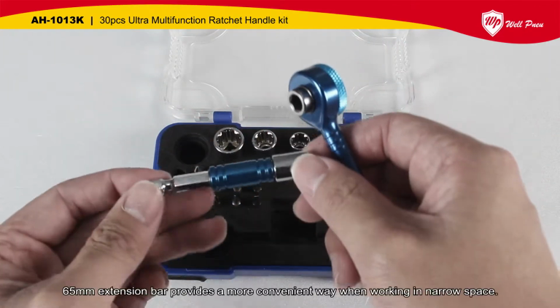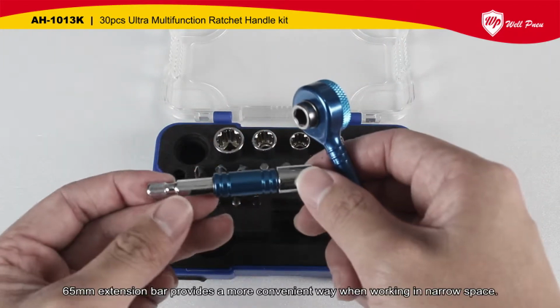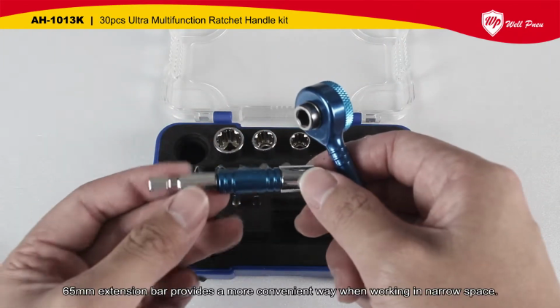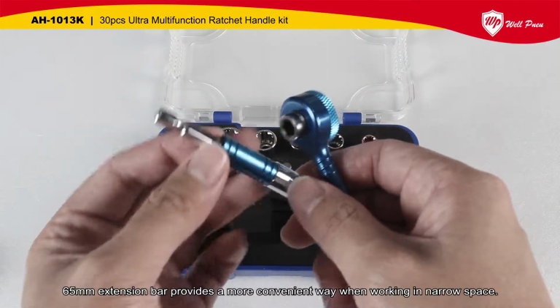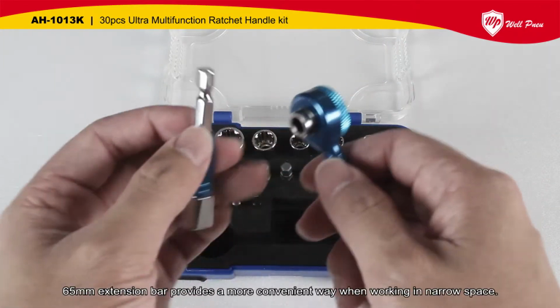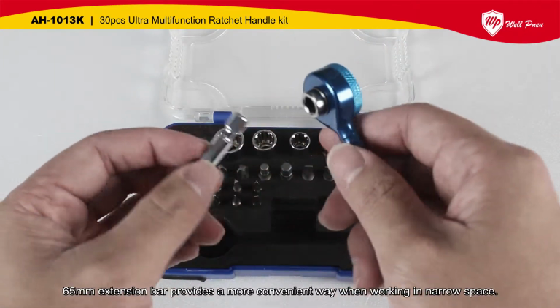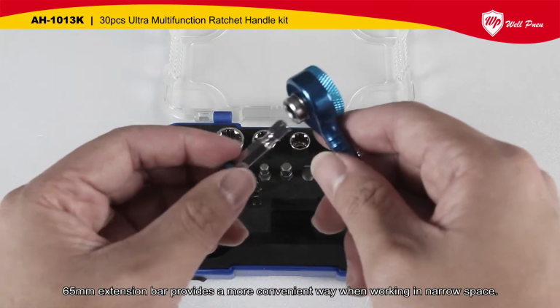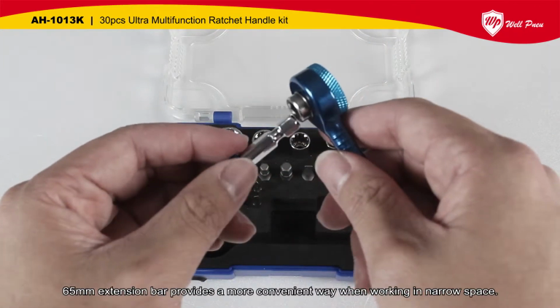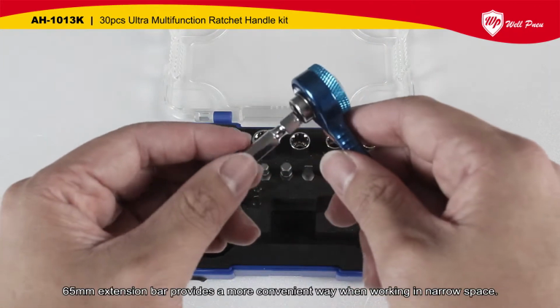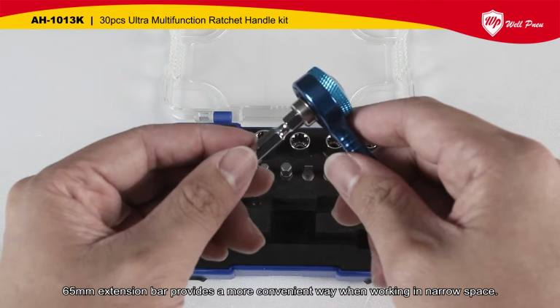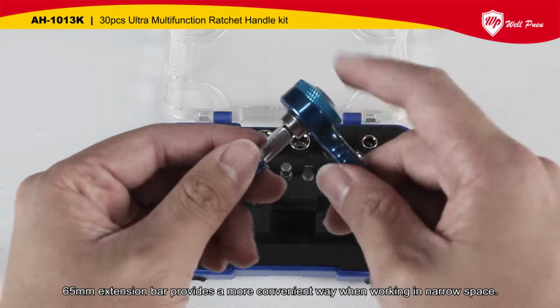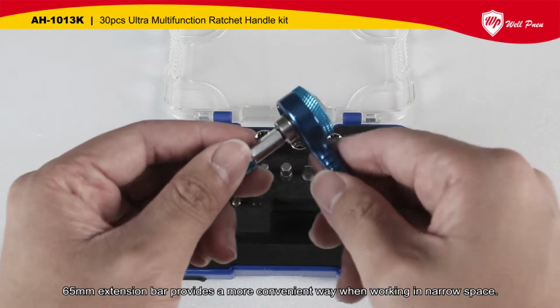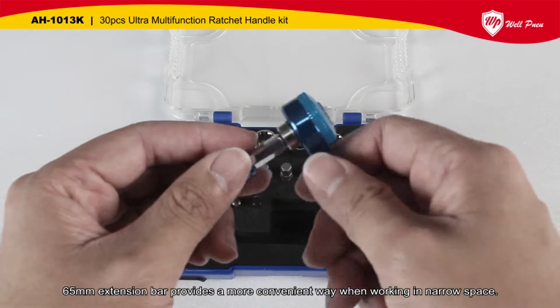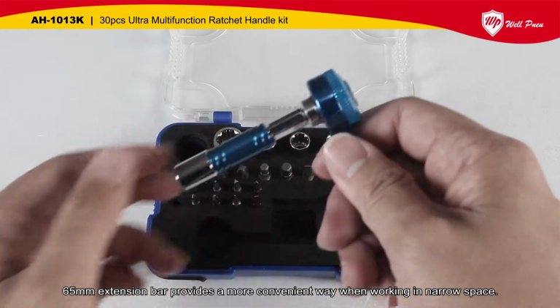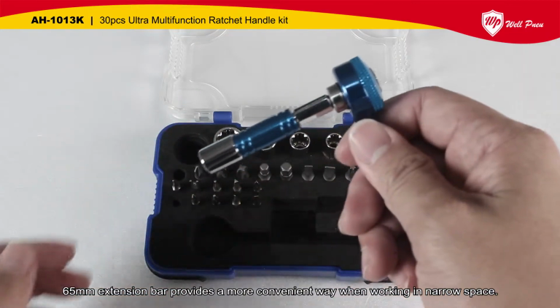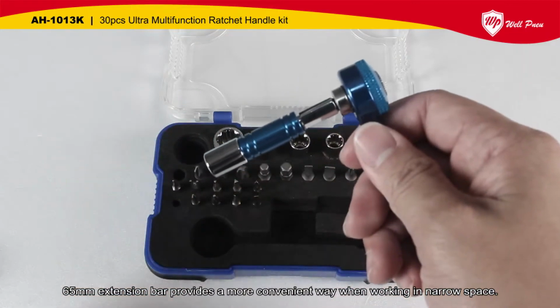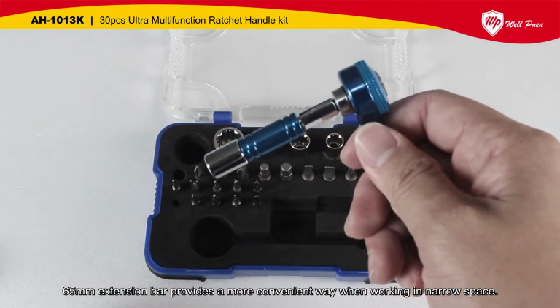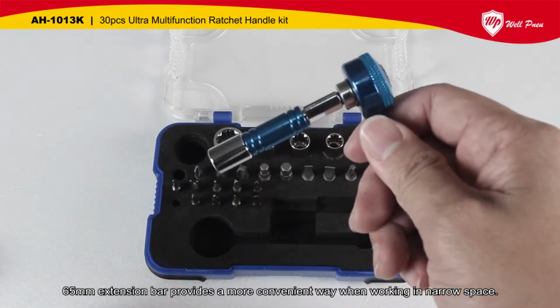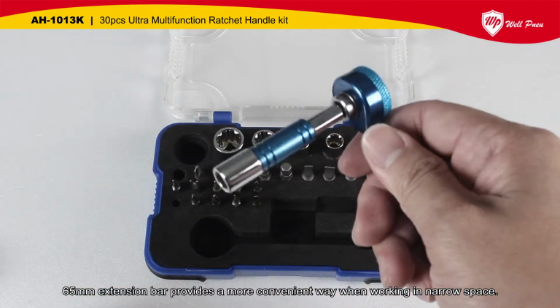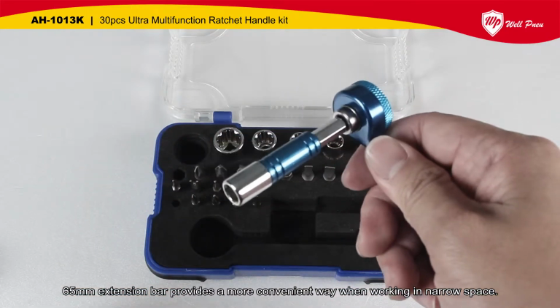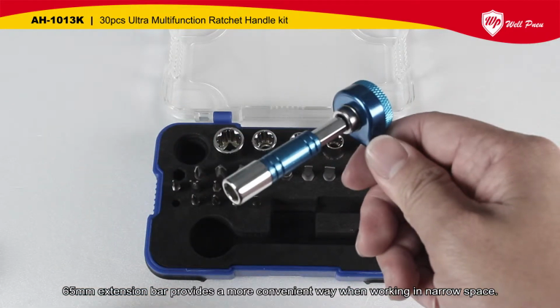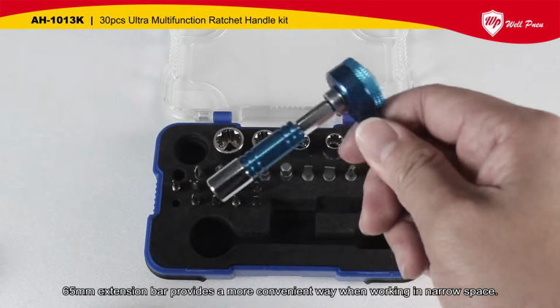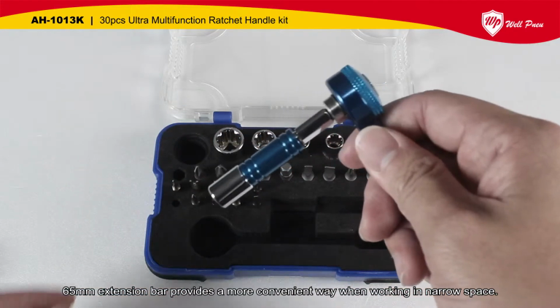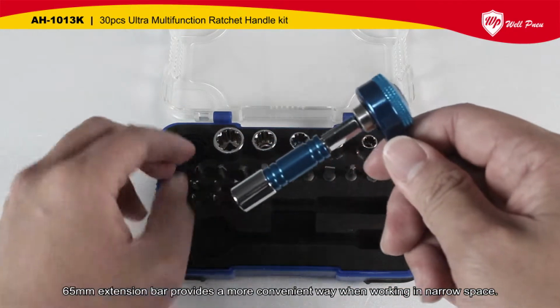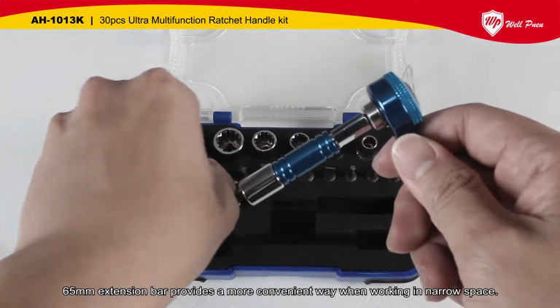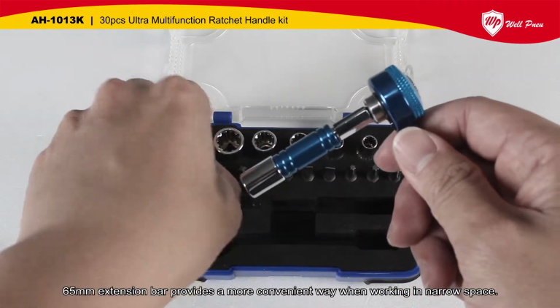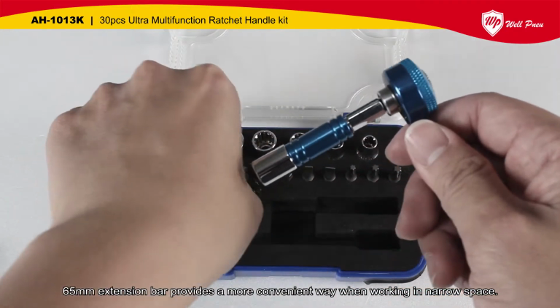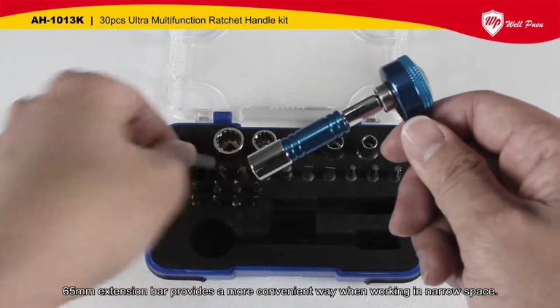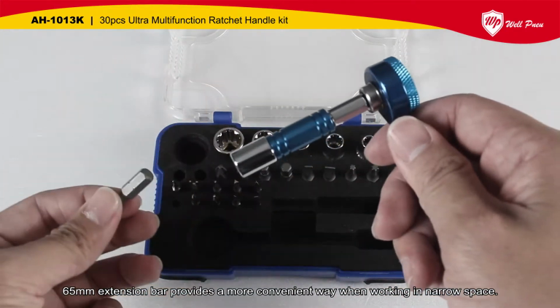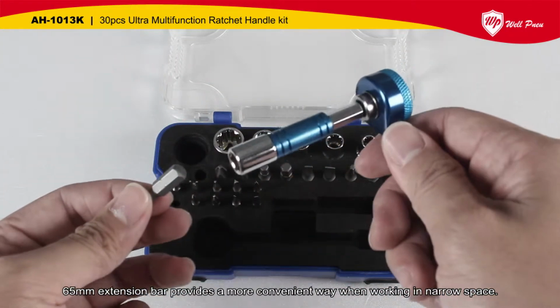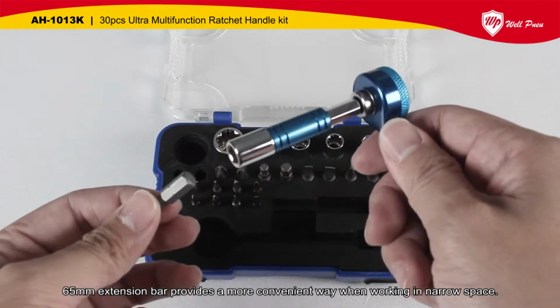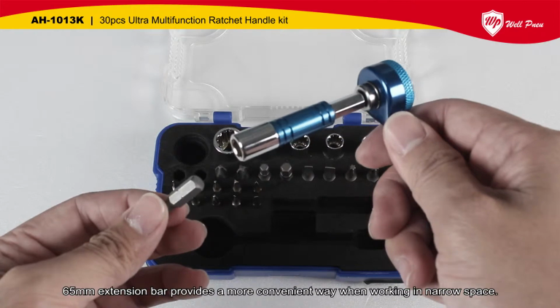A 65 mm extension bar provides a more convenient way when working in narrow spaces.